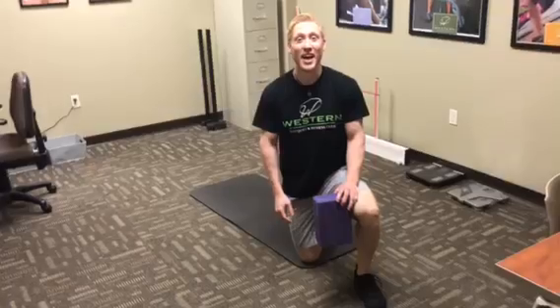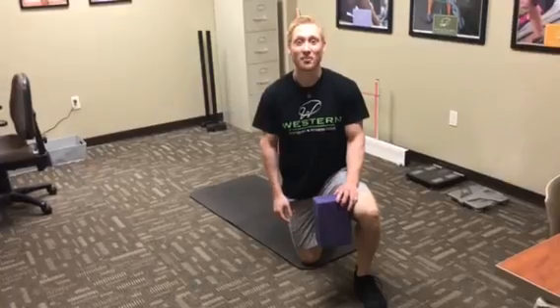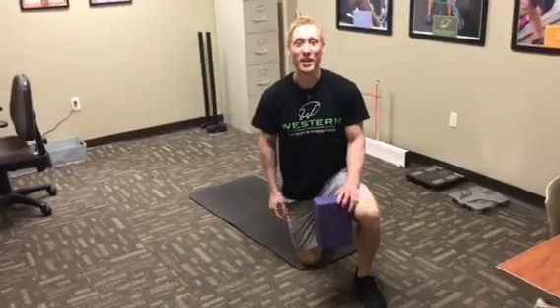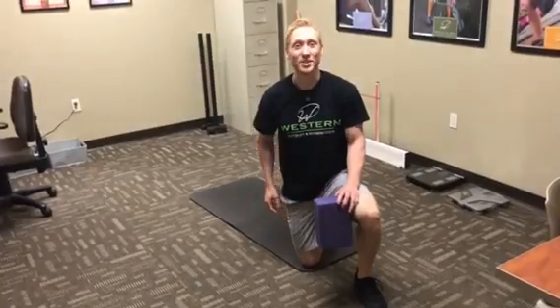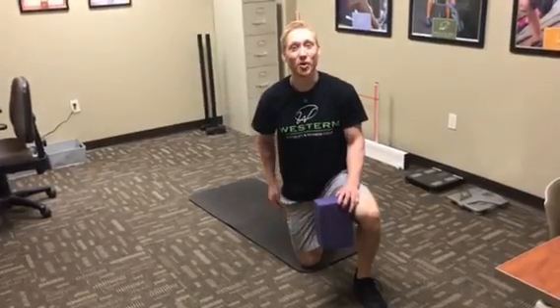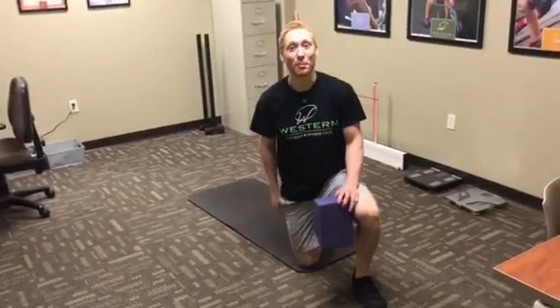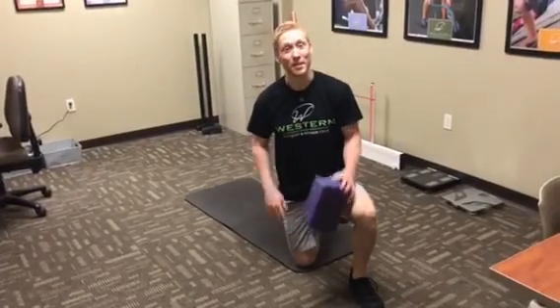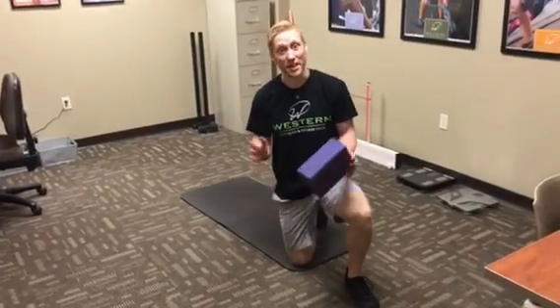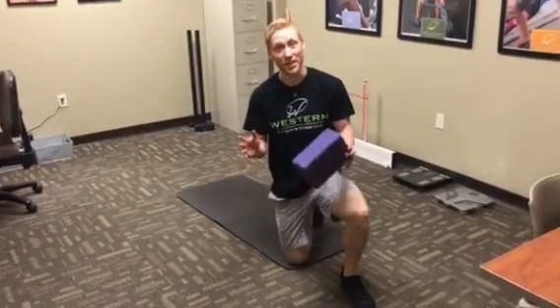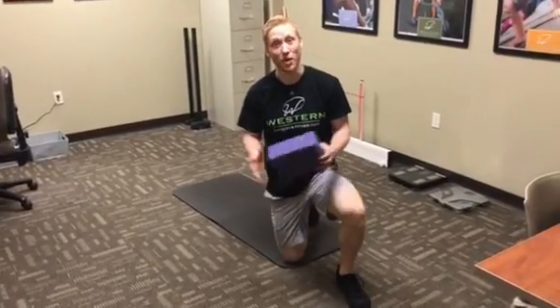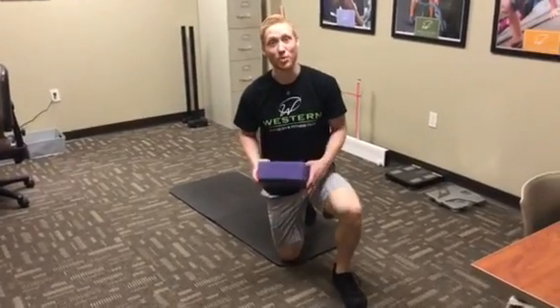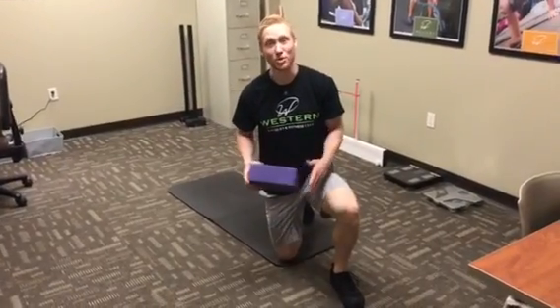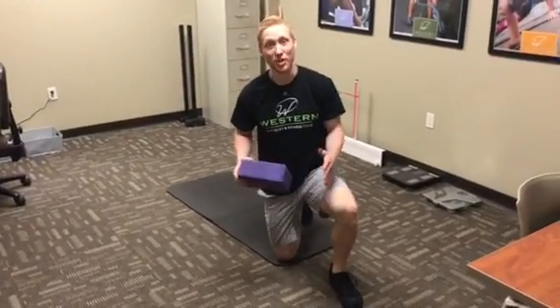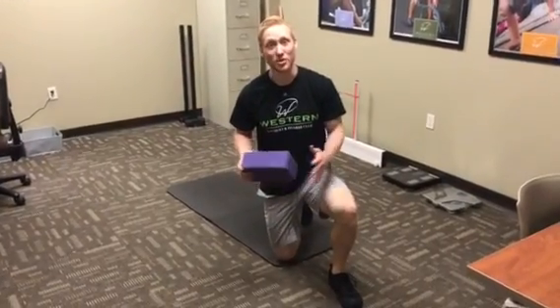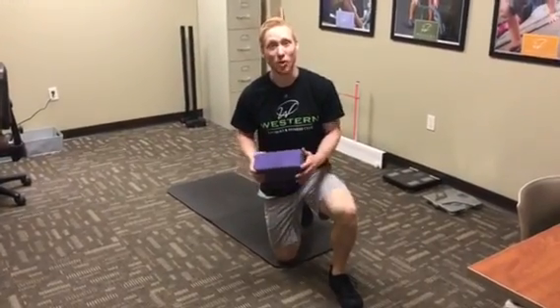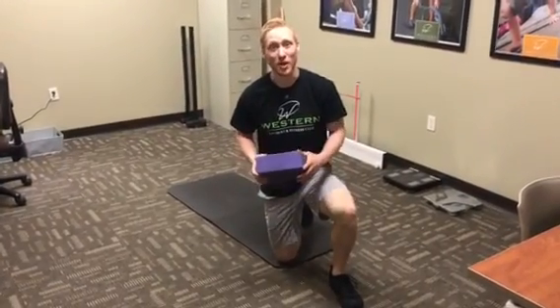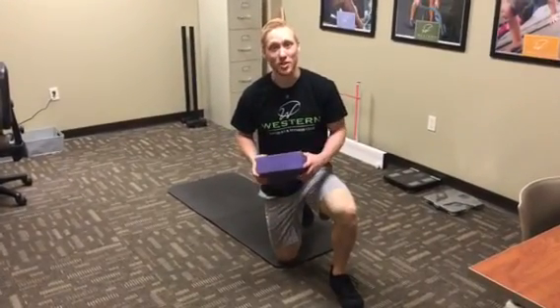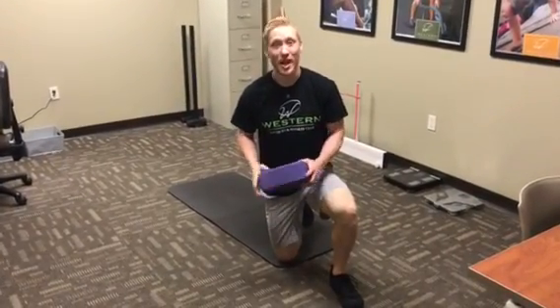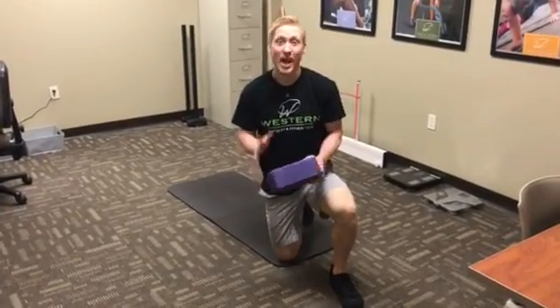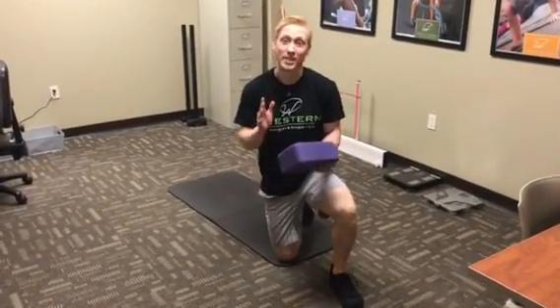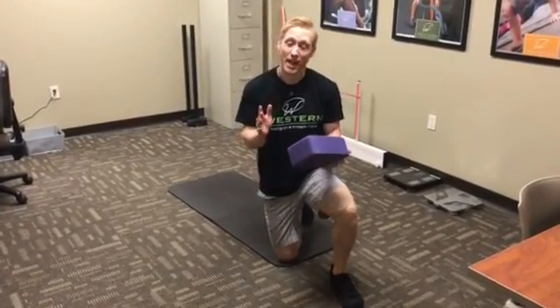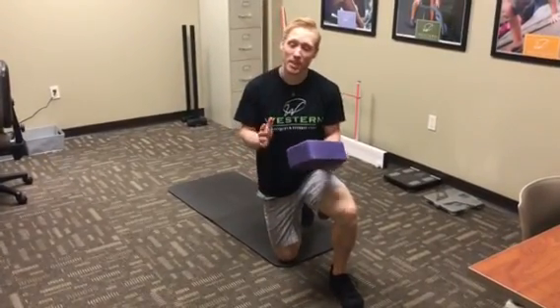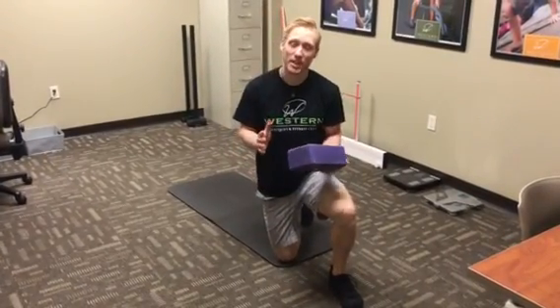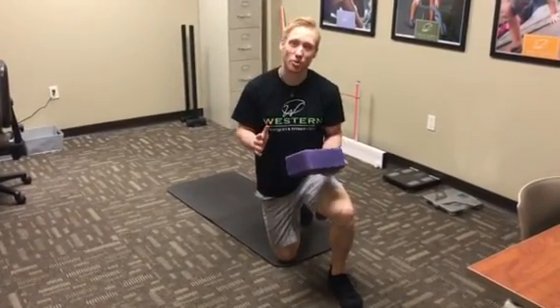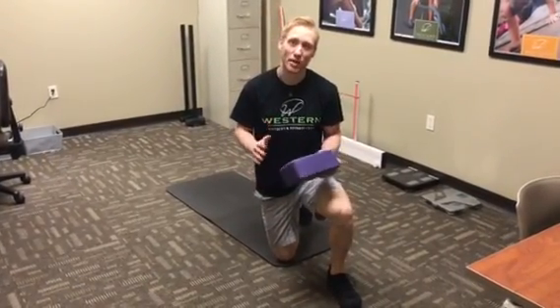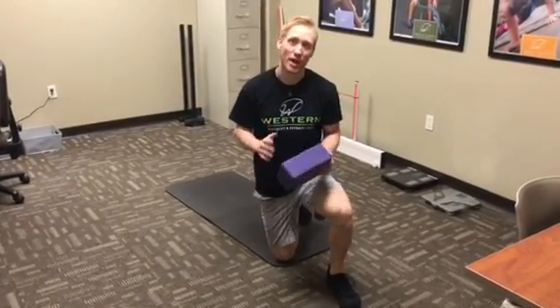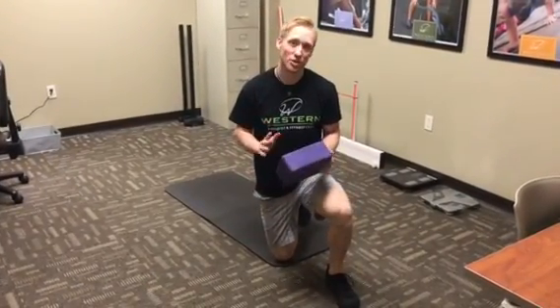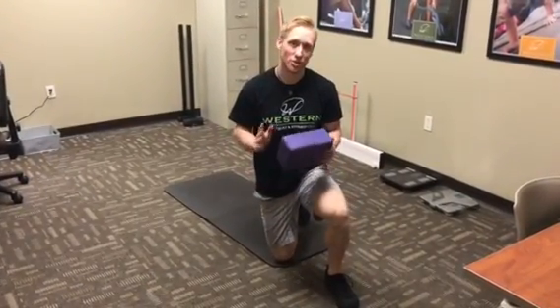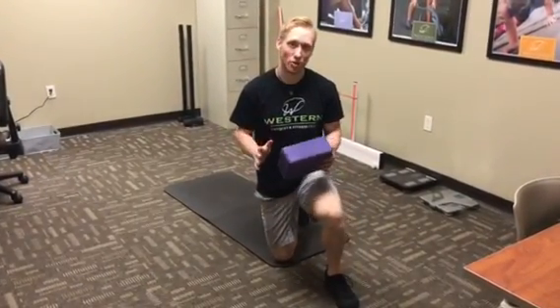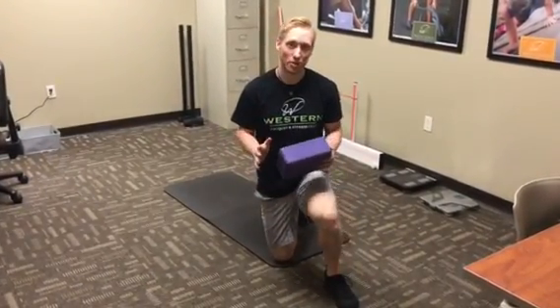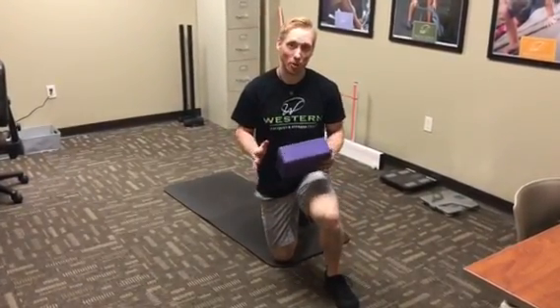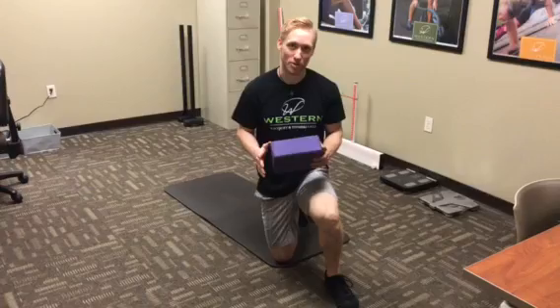Hey everybody, how's it going? My name is Devin. I'm one of the personal trainers here at Western, and today I'm going to take you through an Ashtanga yoga pose.